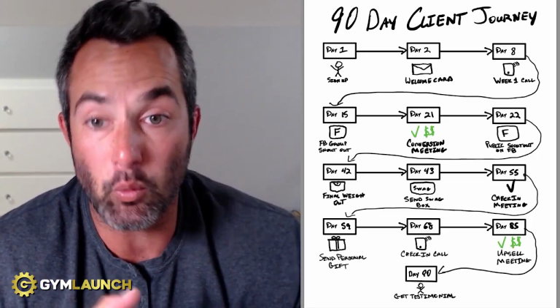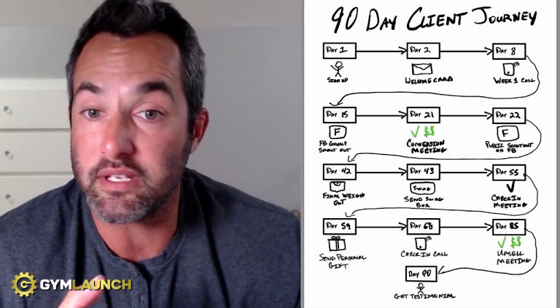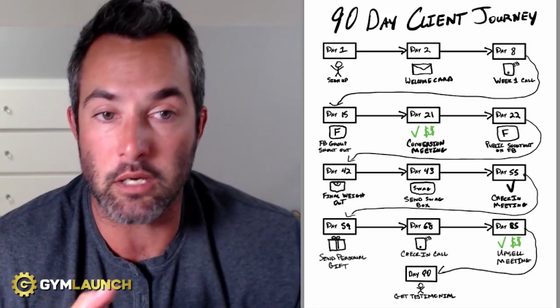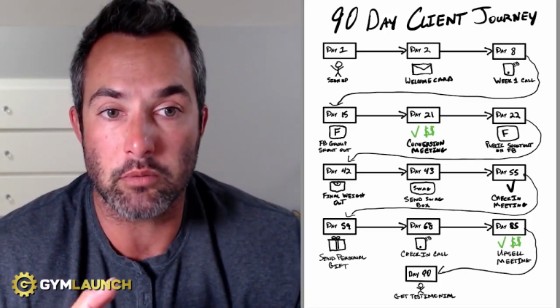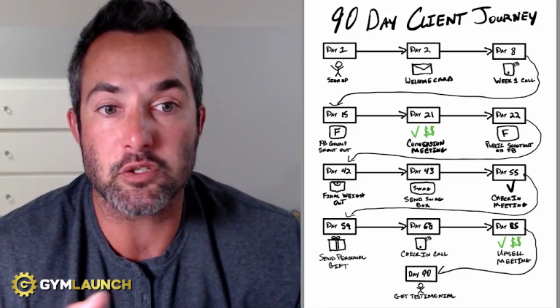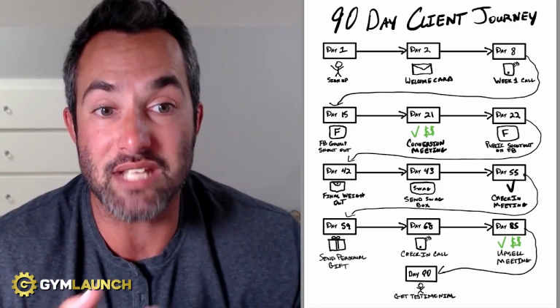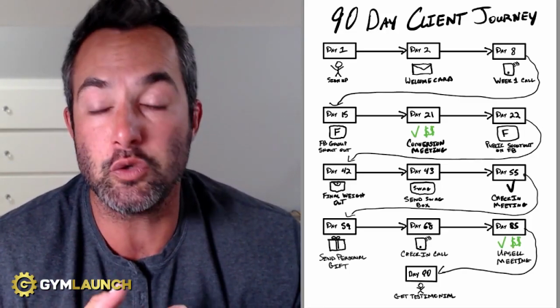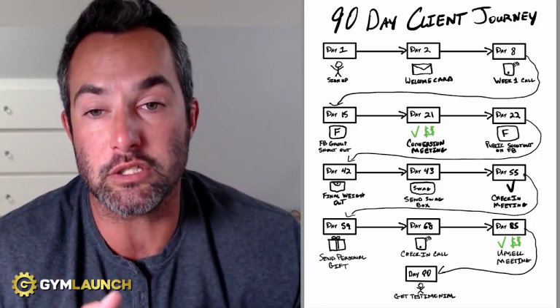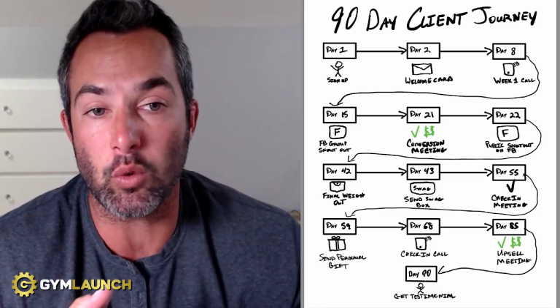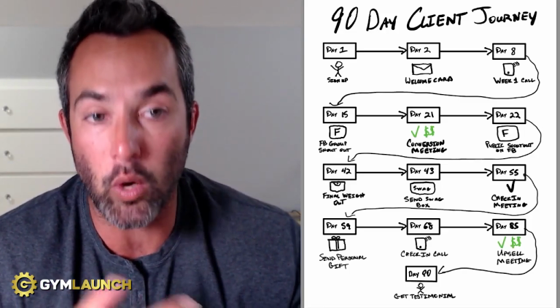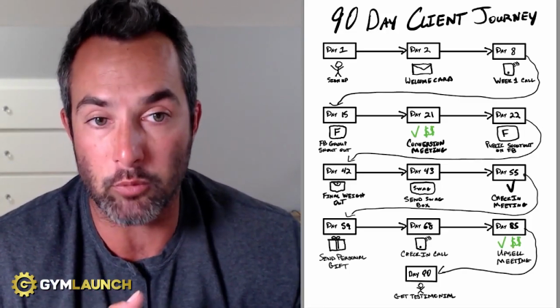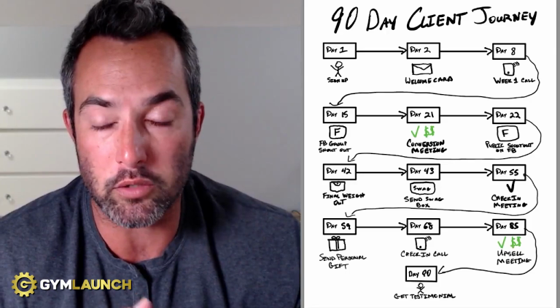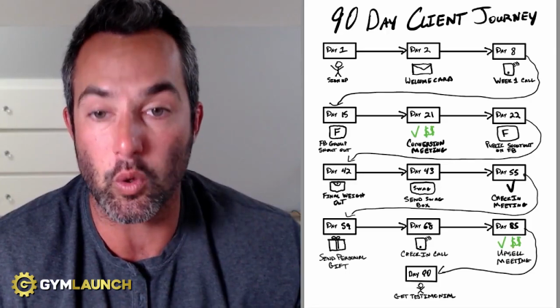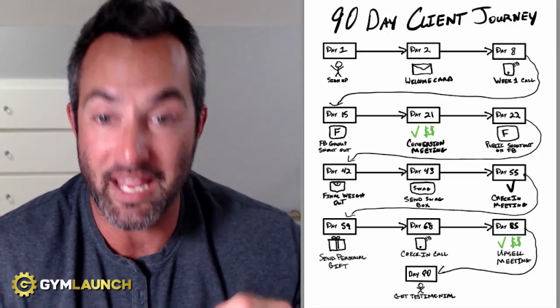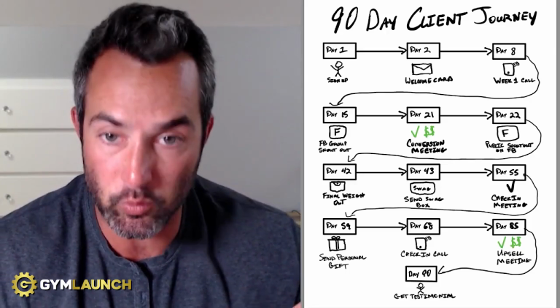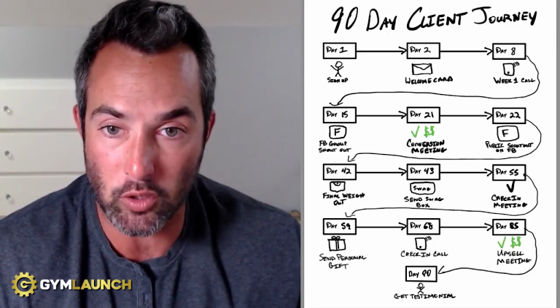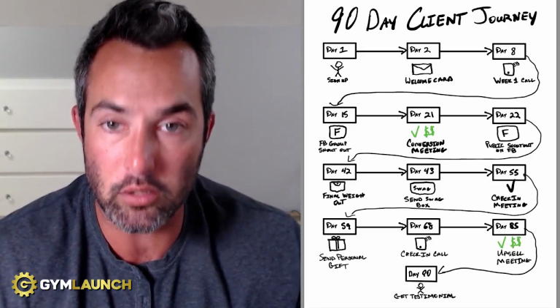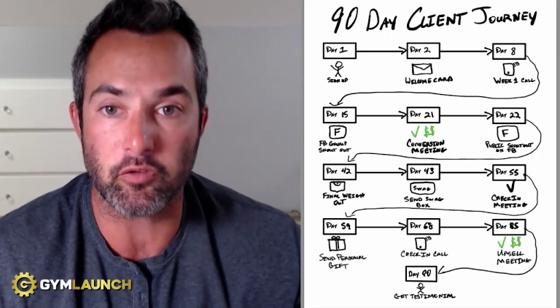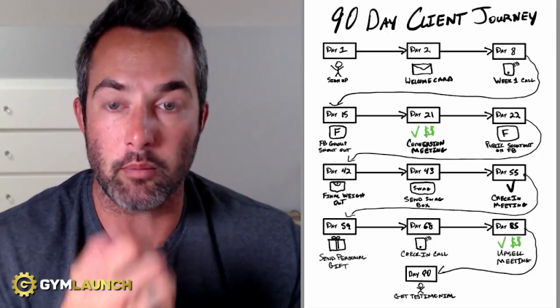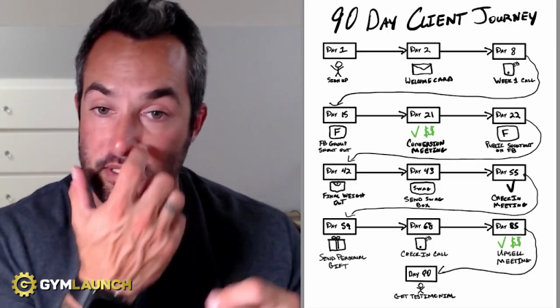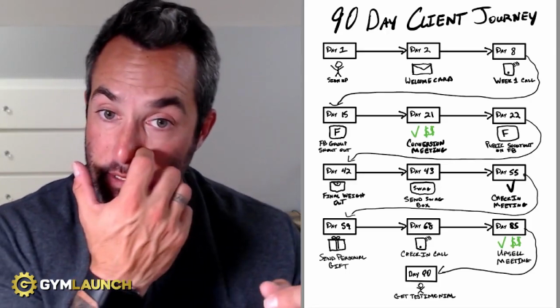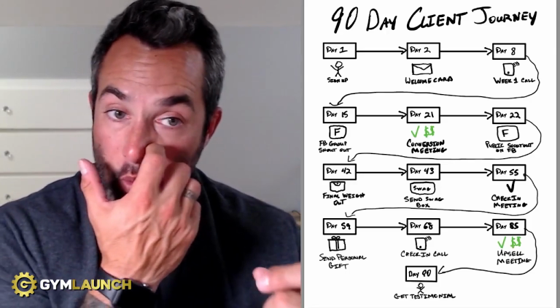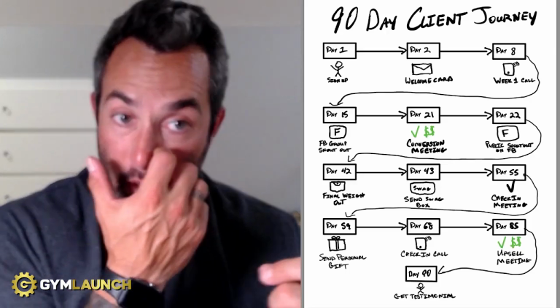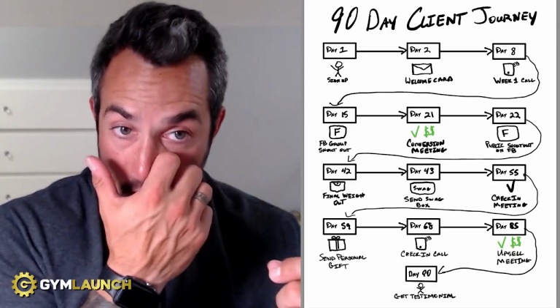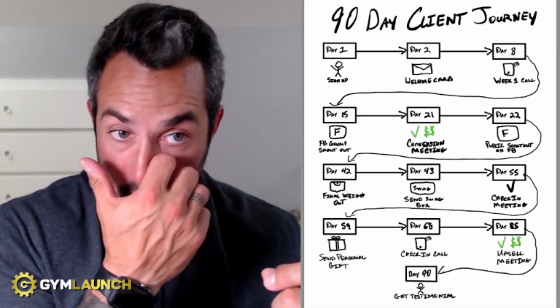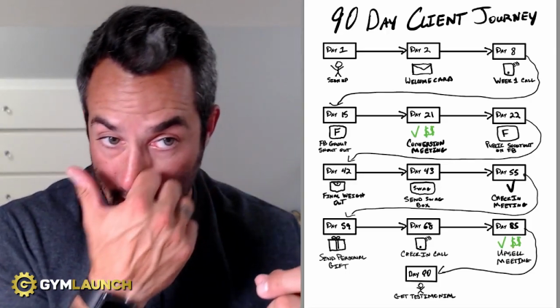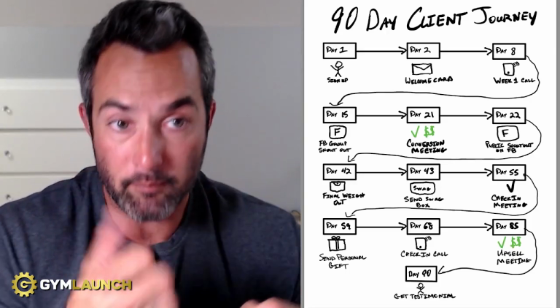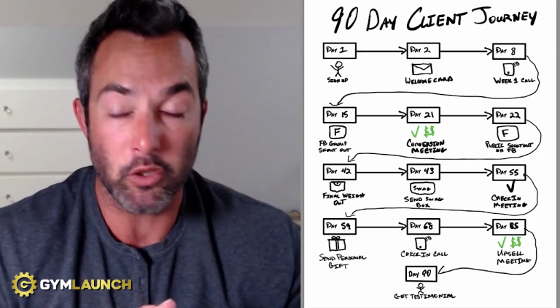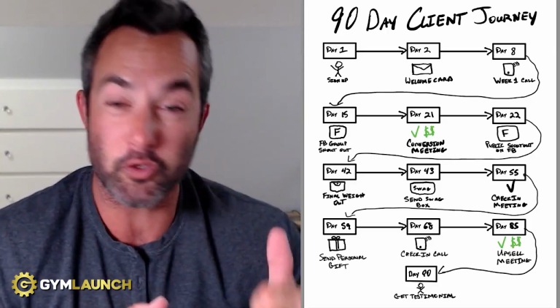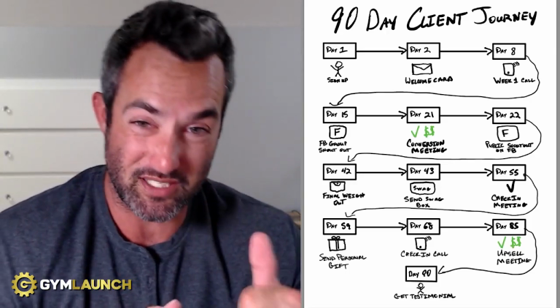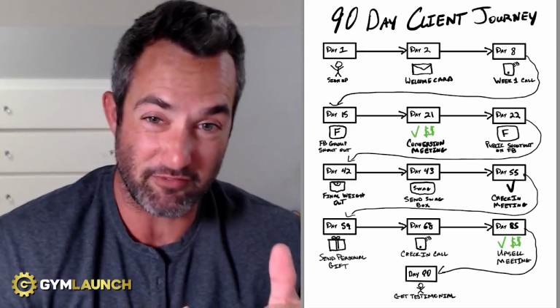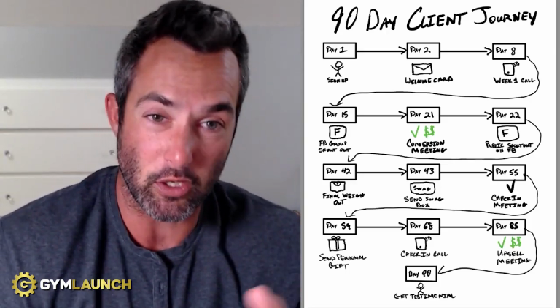Day one, they sign up. Day two, they should get a welcome card — a handwritten card from the team or the owner. You can also send a video.